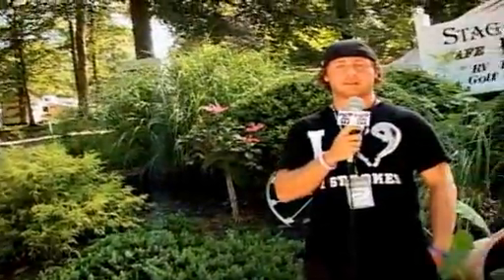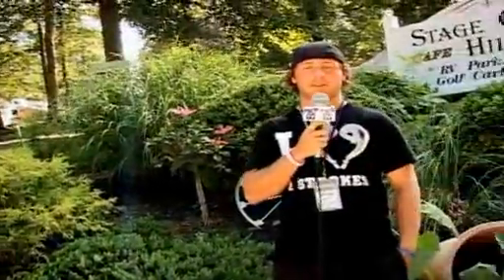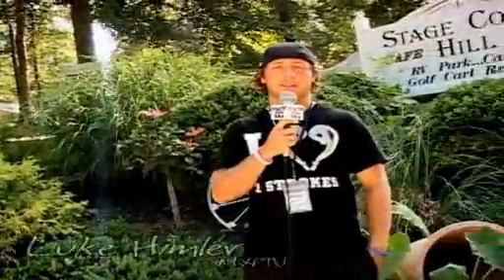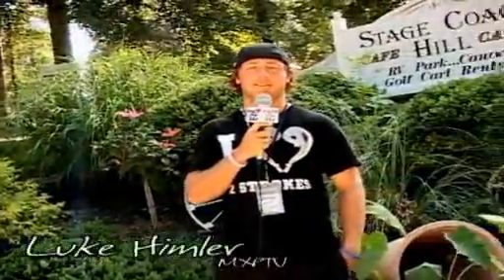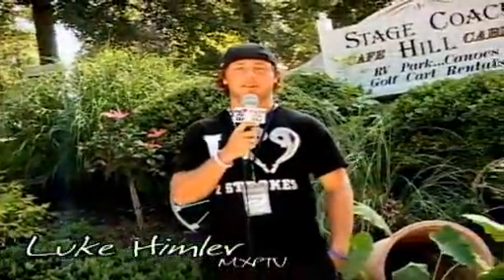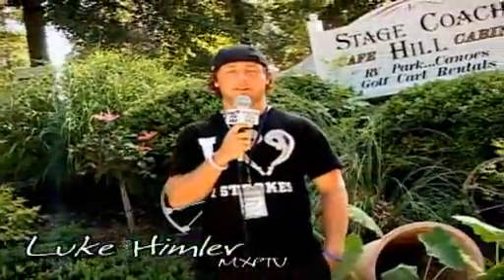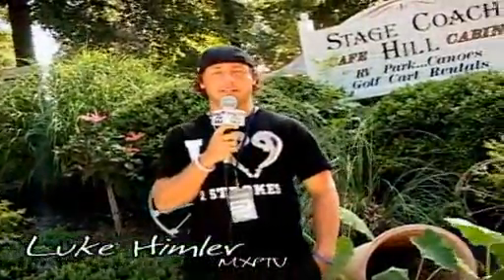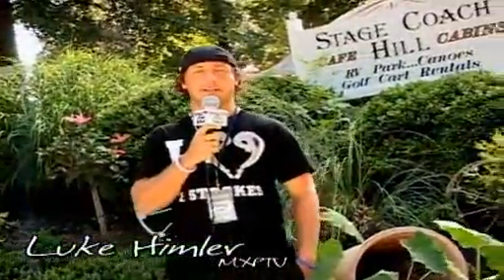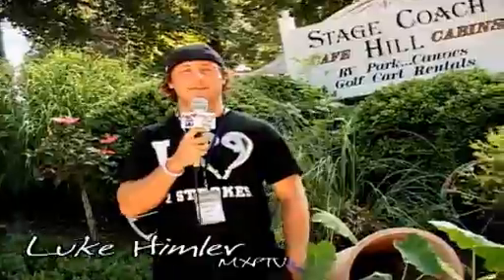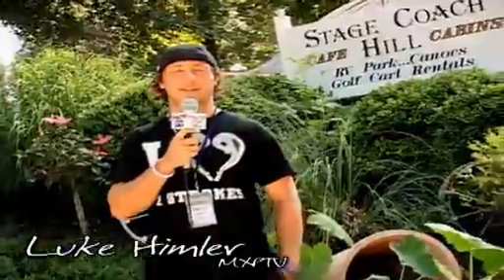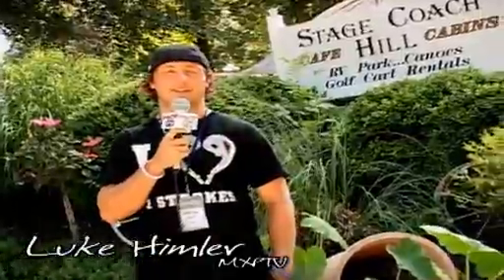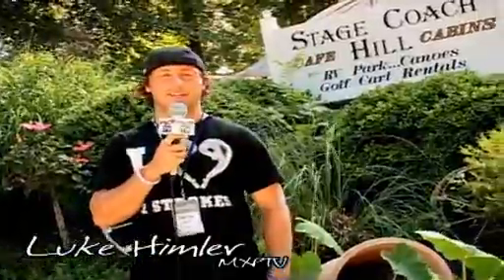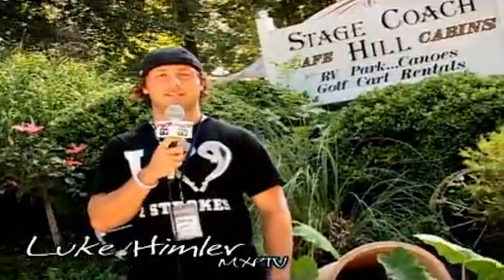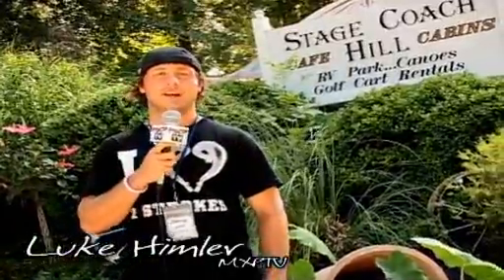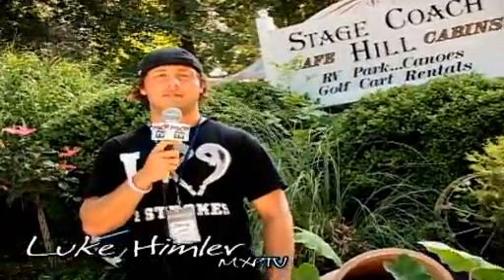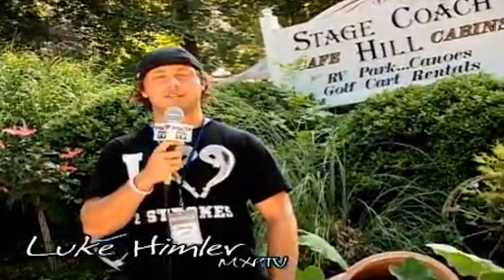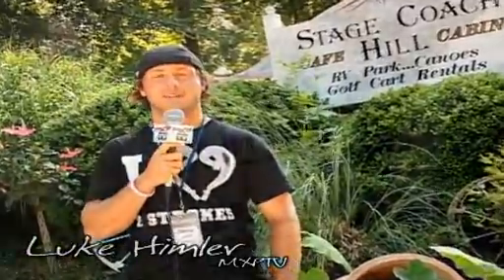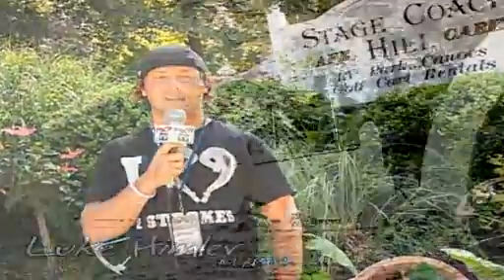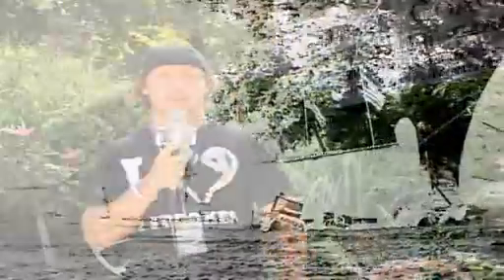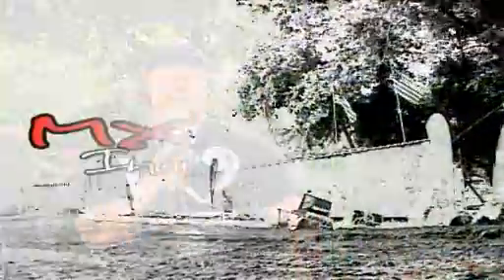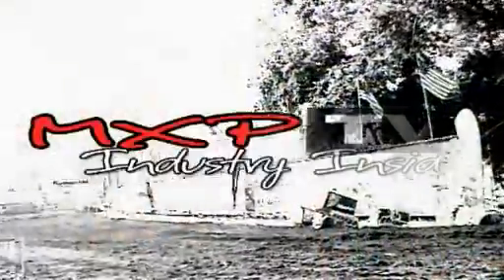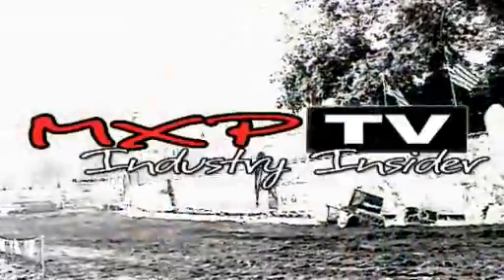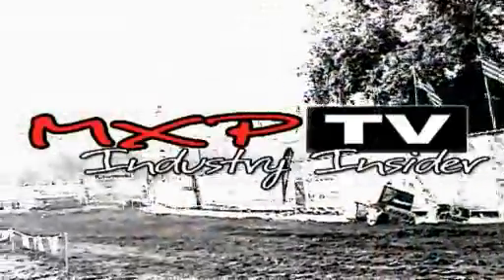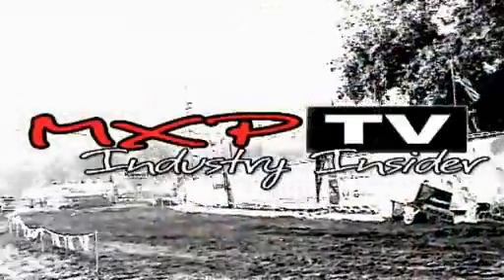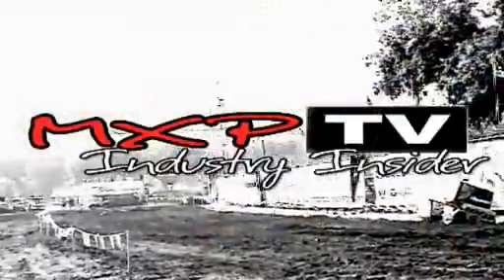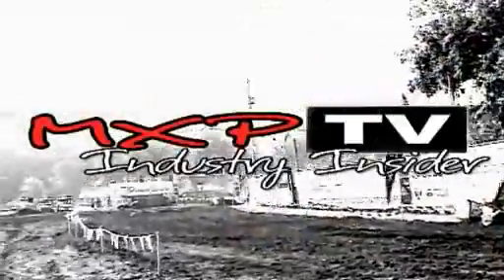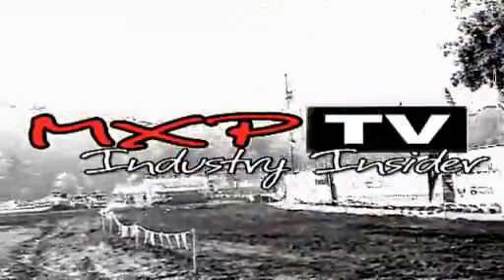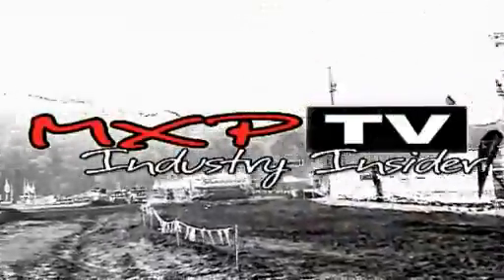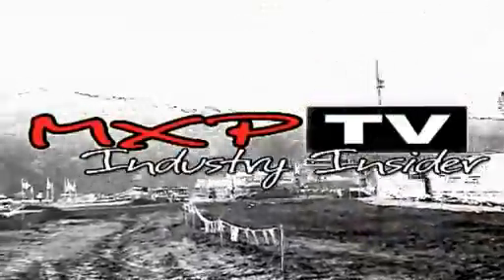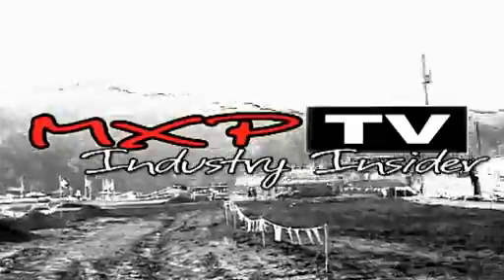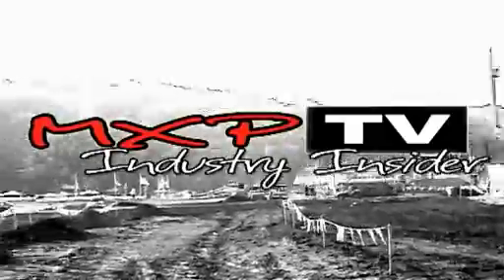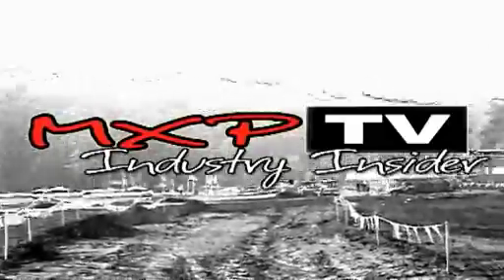What's up guys? It's Luke coming at you again for yet another edition of Industry Insider here on MXP TV. This time we caught up with the guys at Liquid Performance.